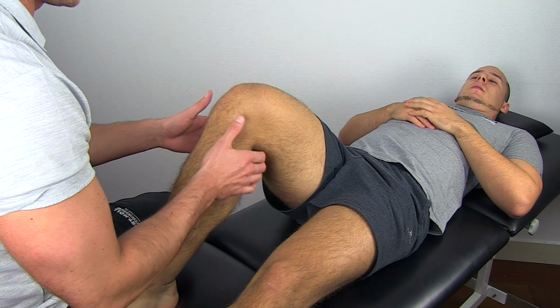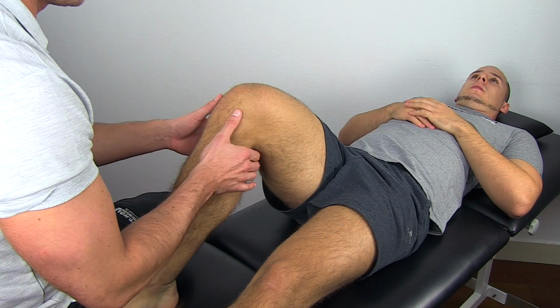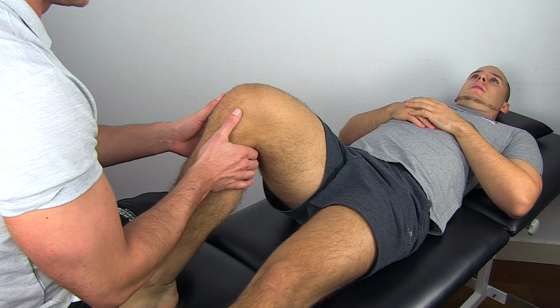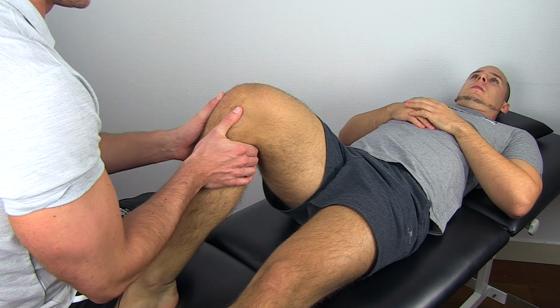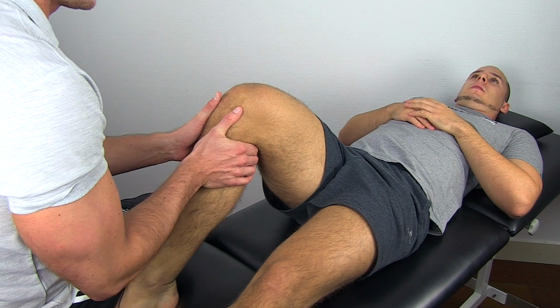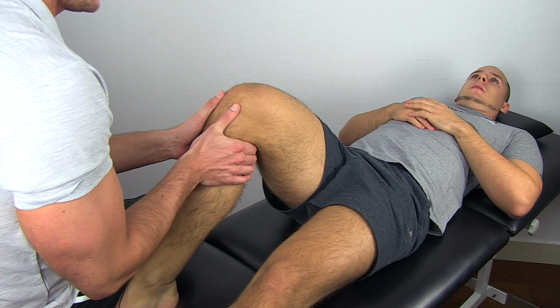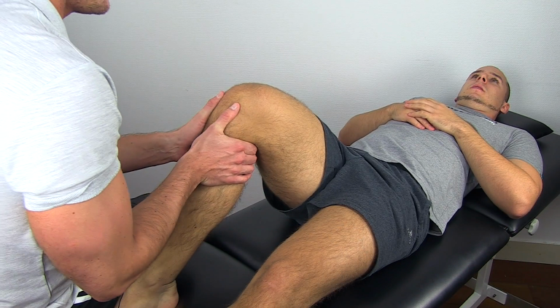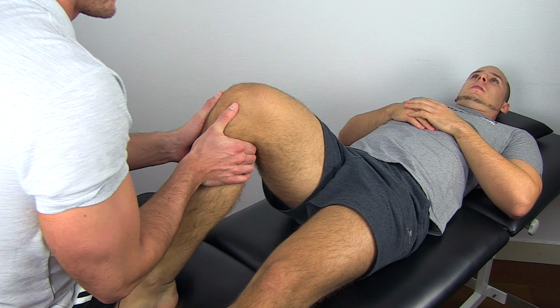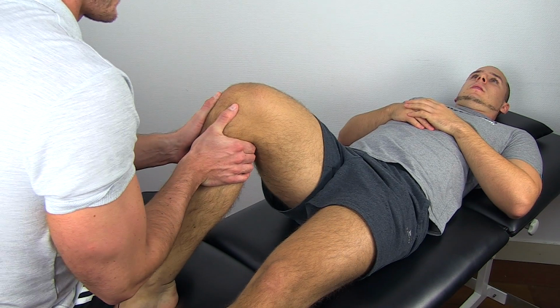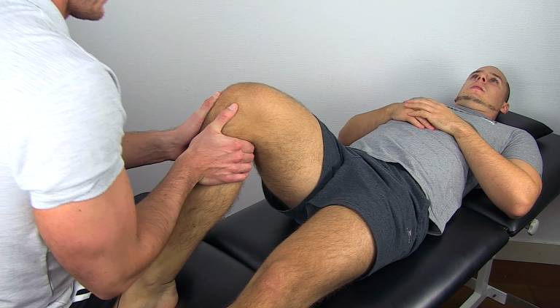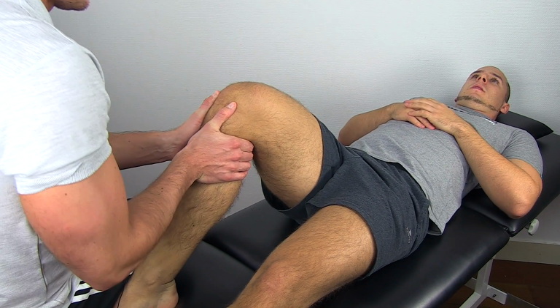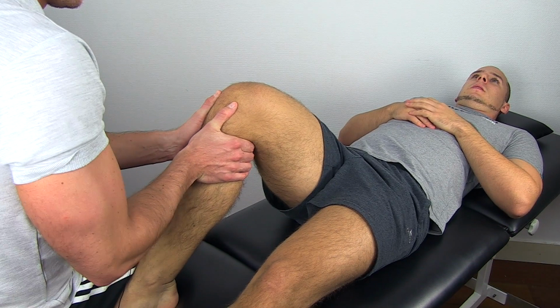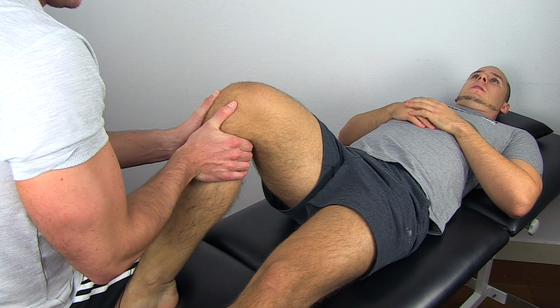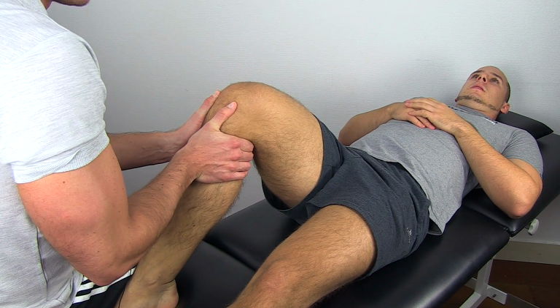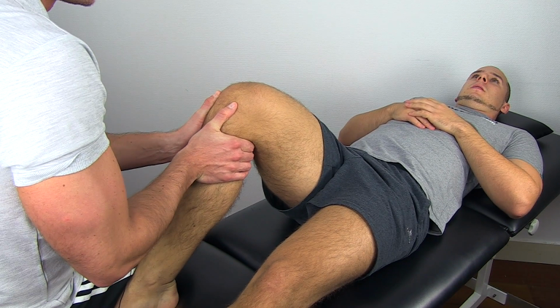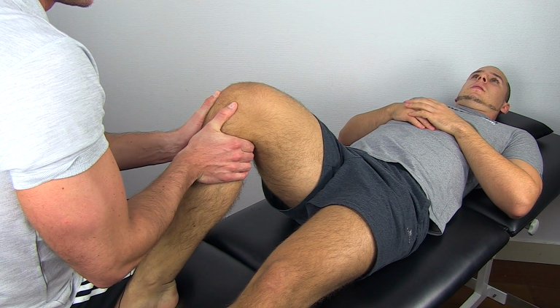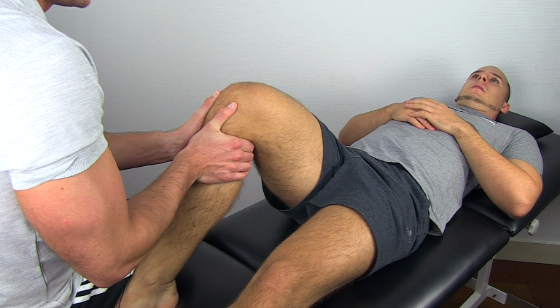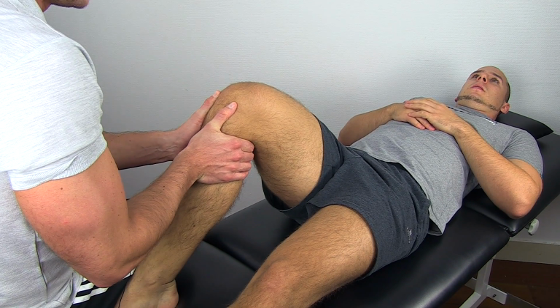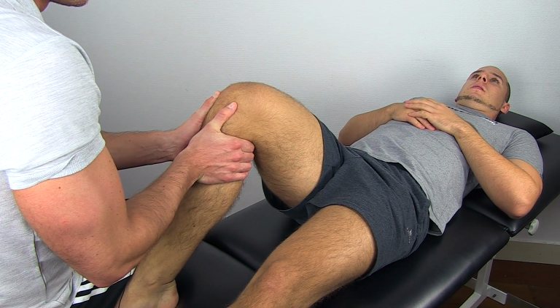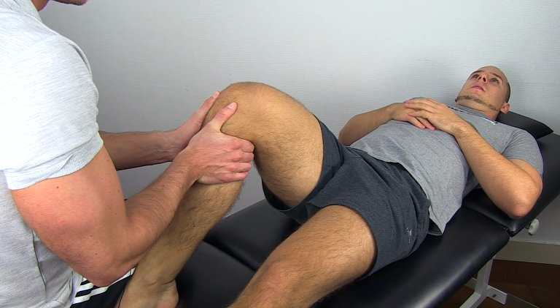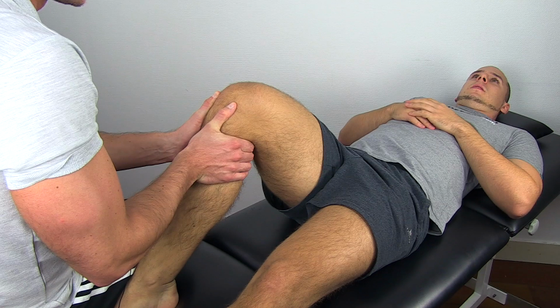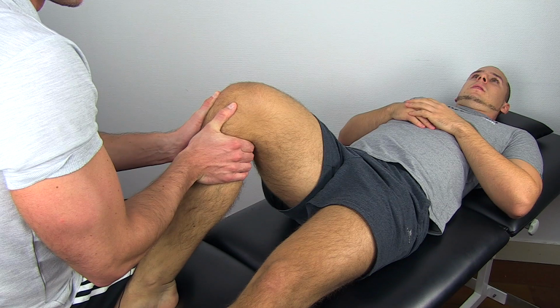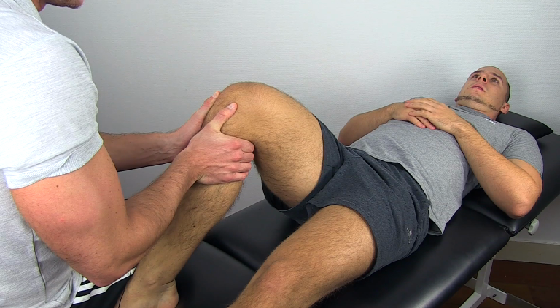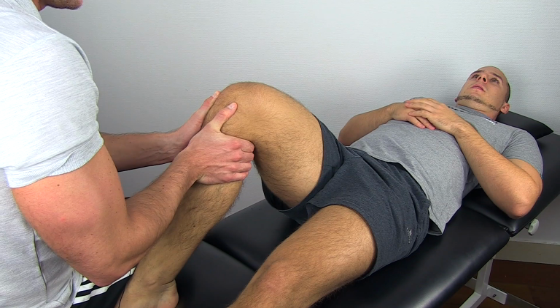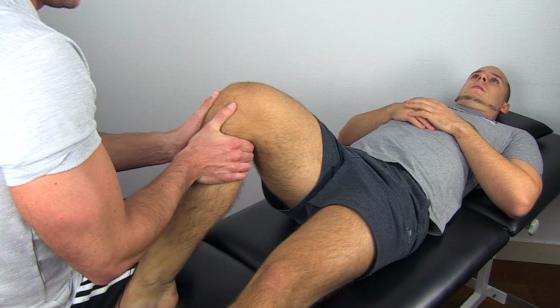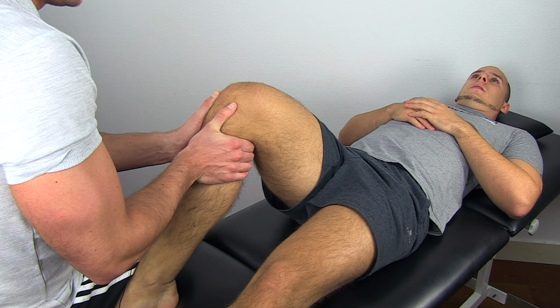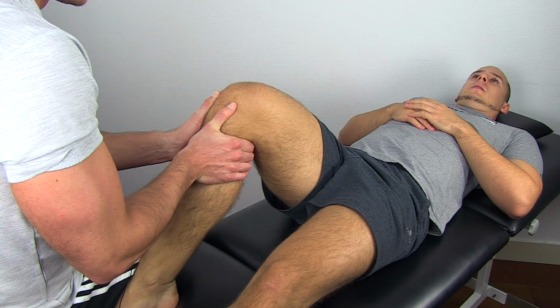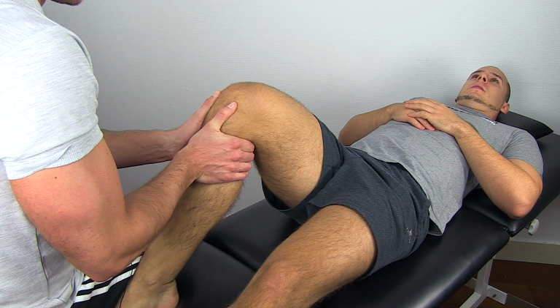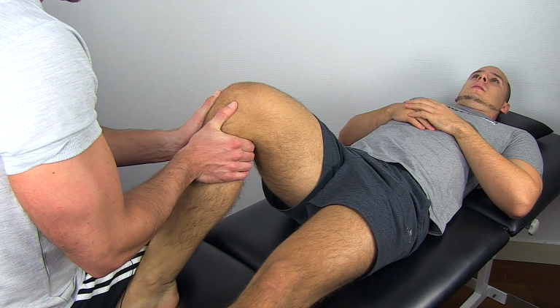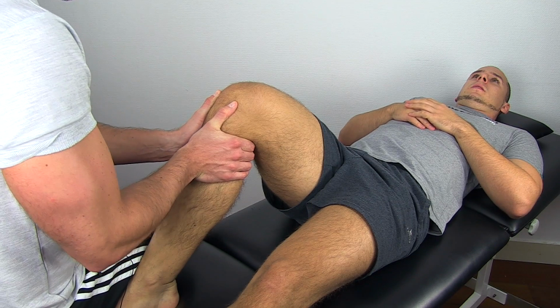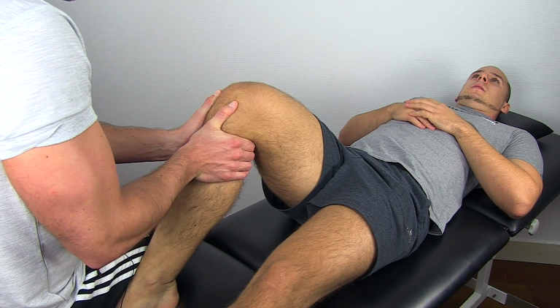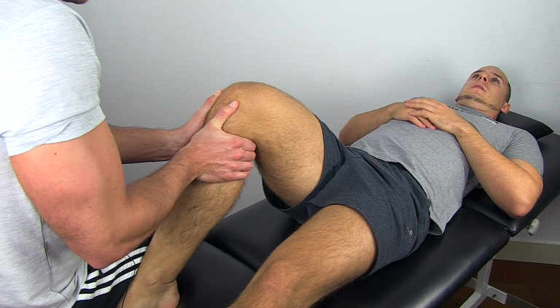Palpate the joint line and push the tibia posteriorly in an explosive movement.